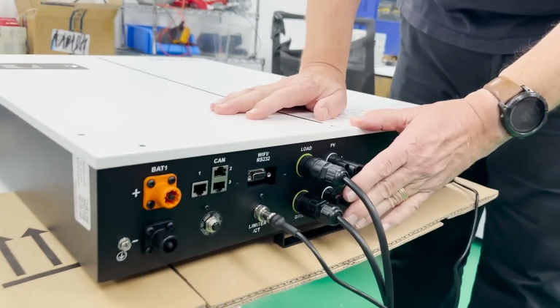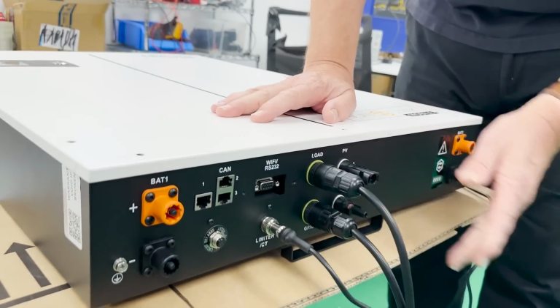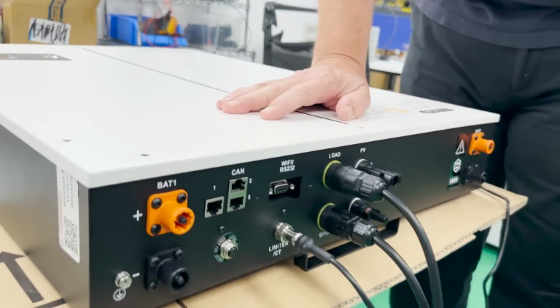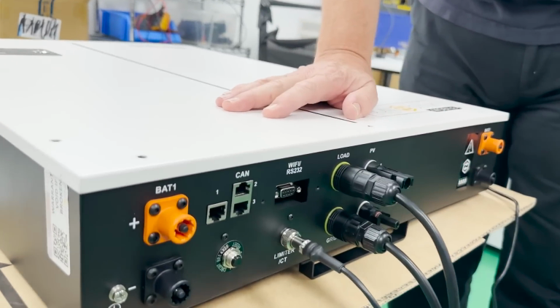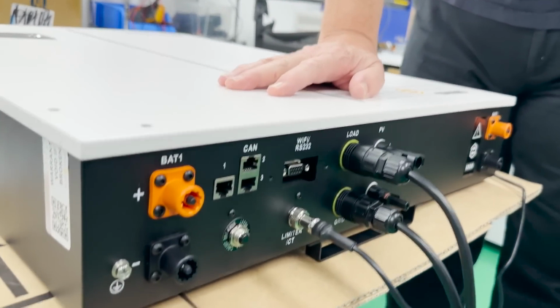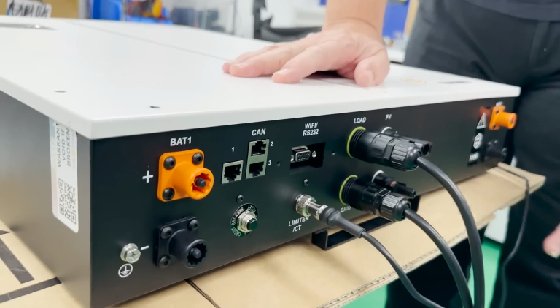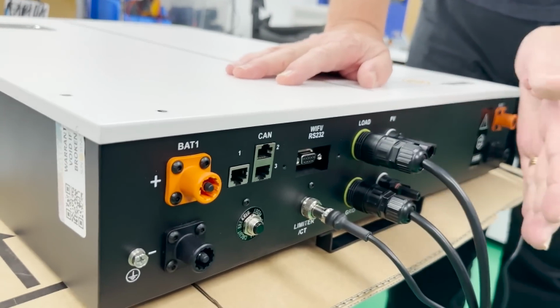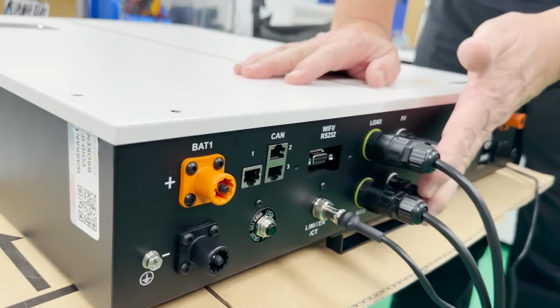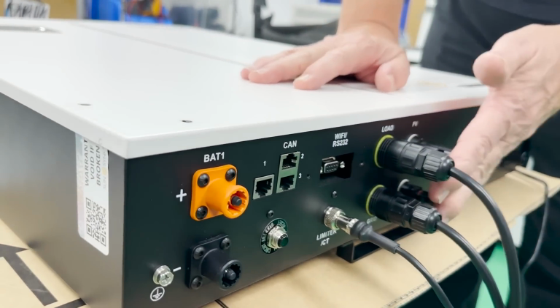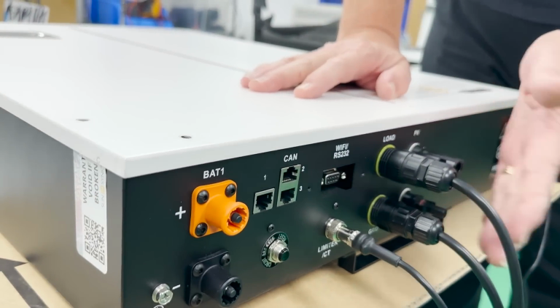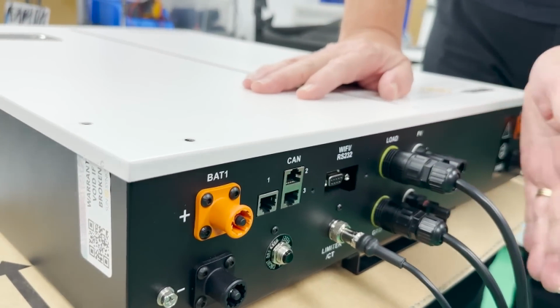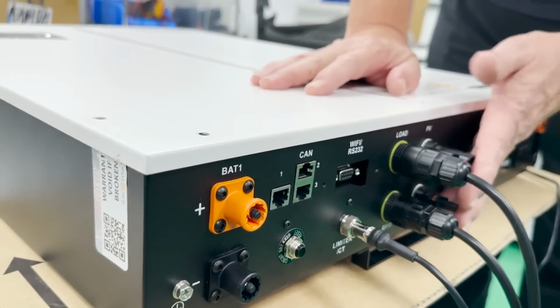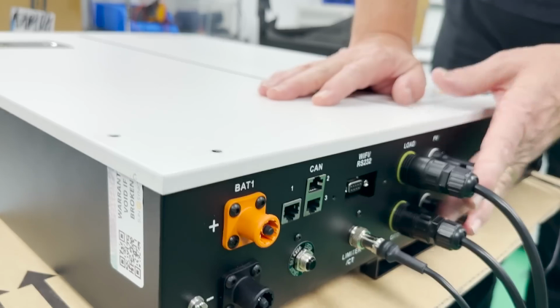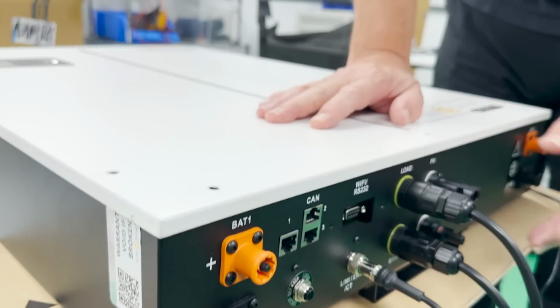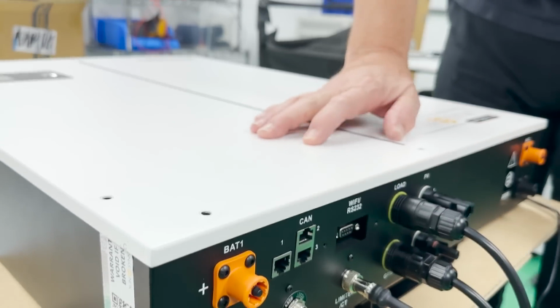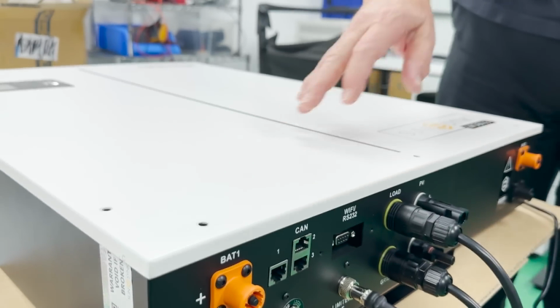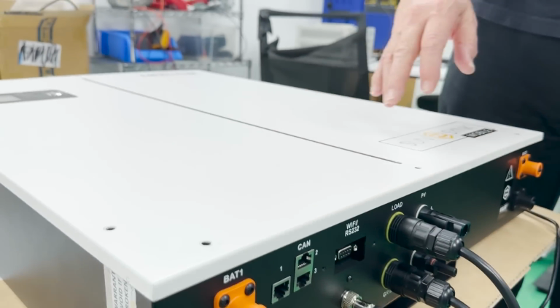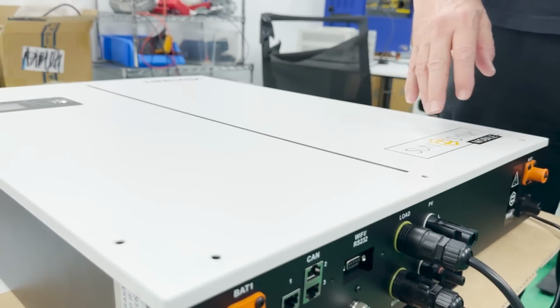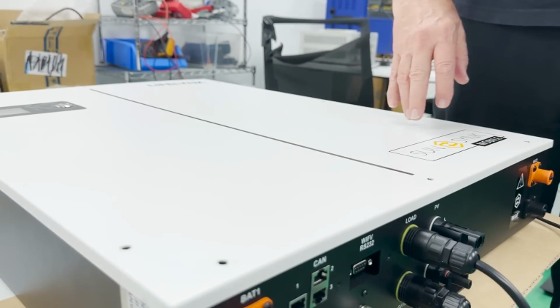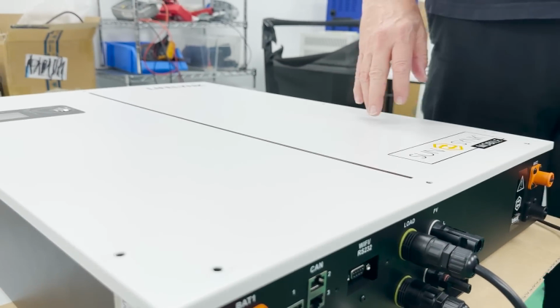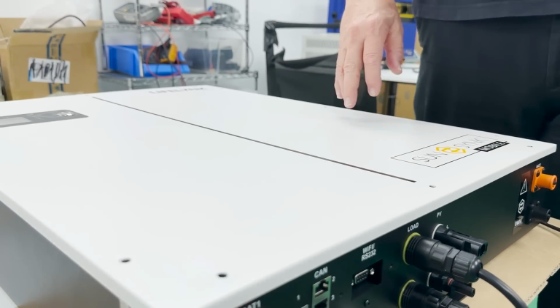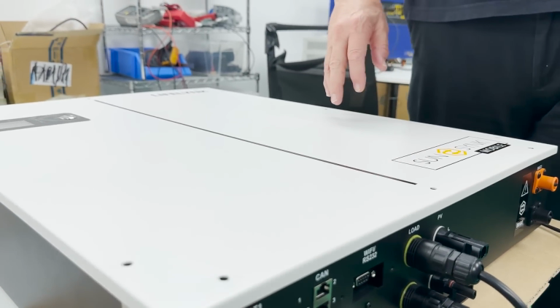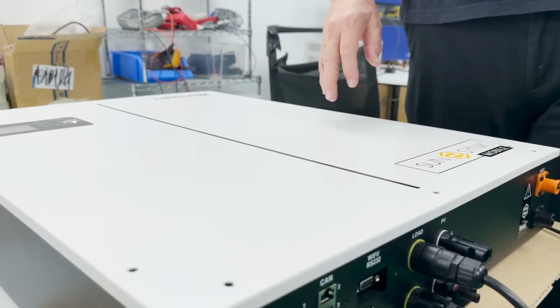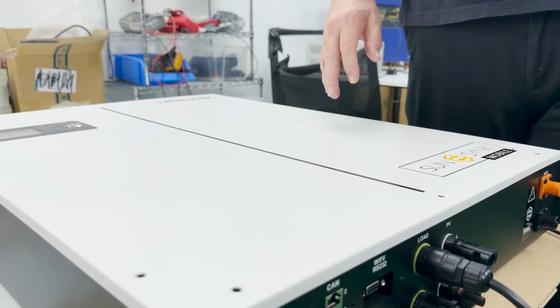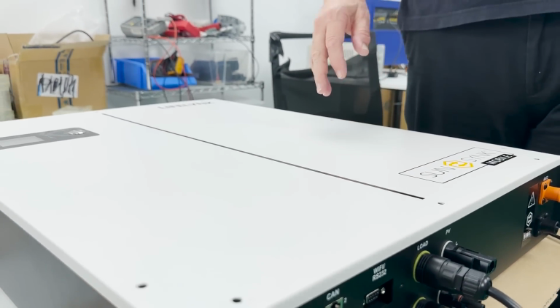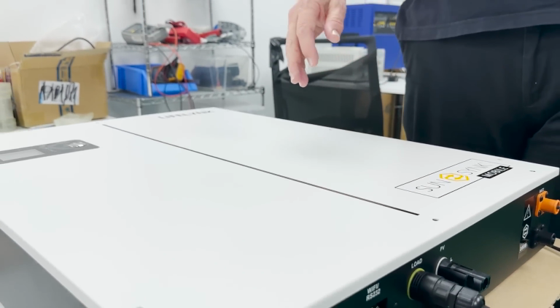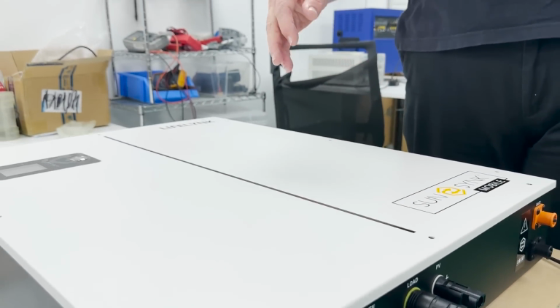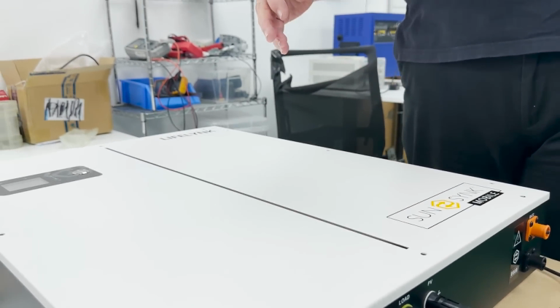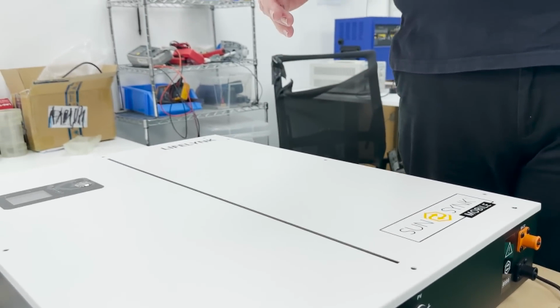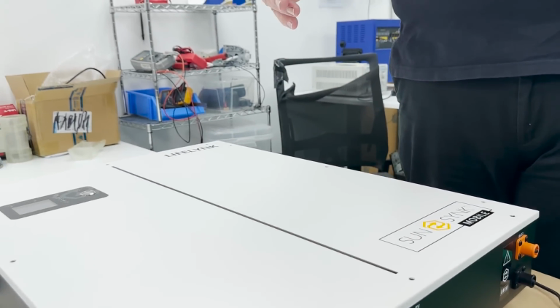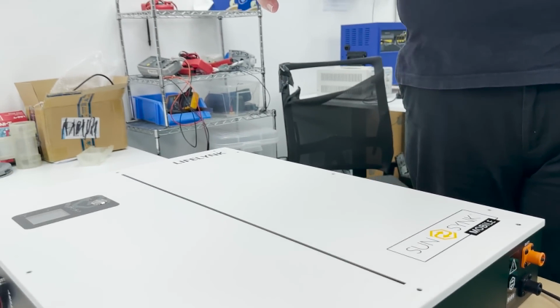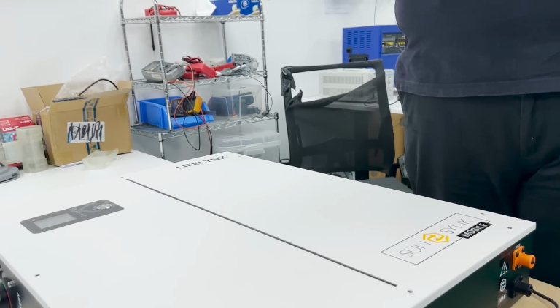It's a very simple unit to operate. Here are my solar inputs for my MPPT. I connect my solar — plug and play.